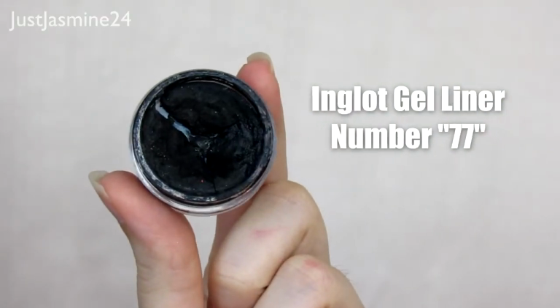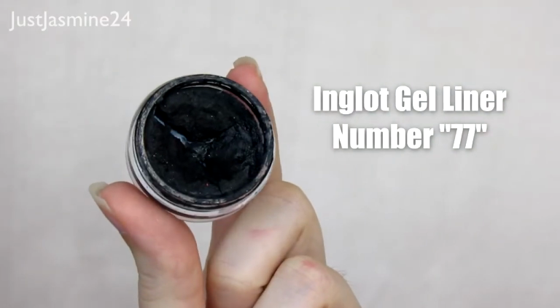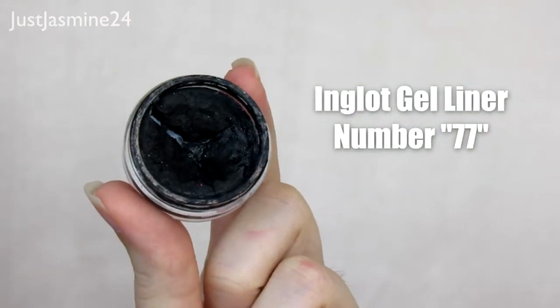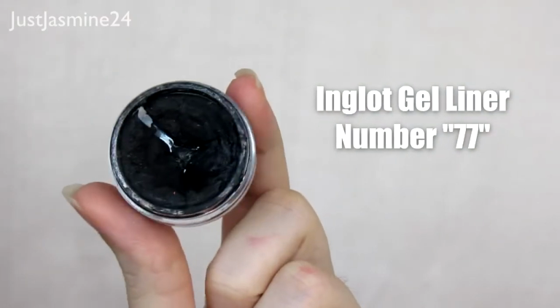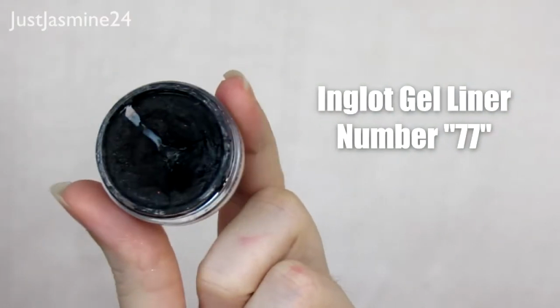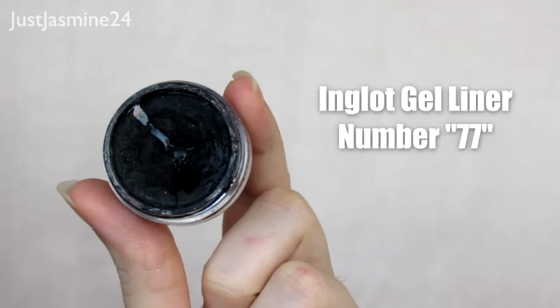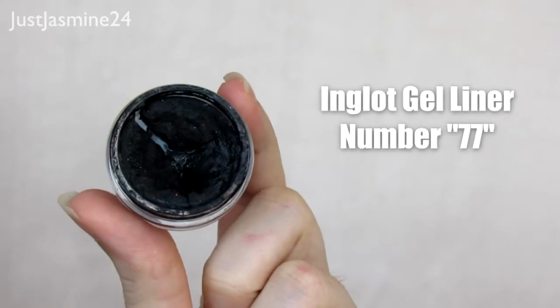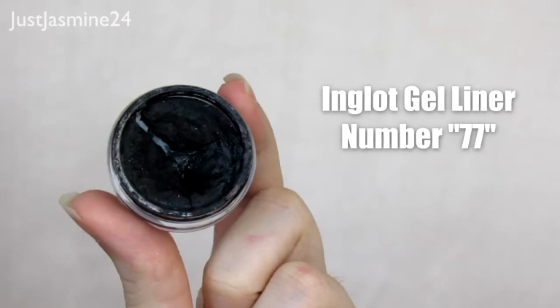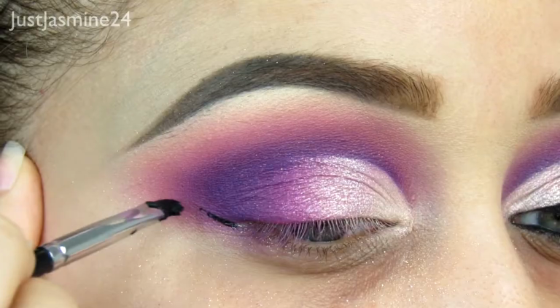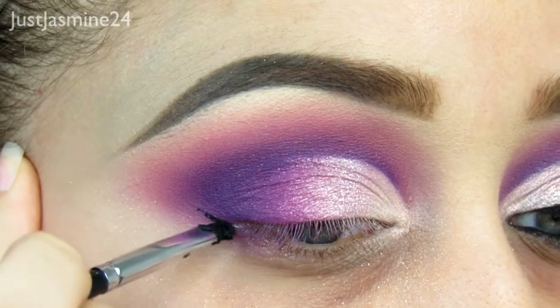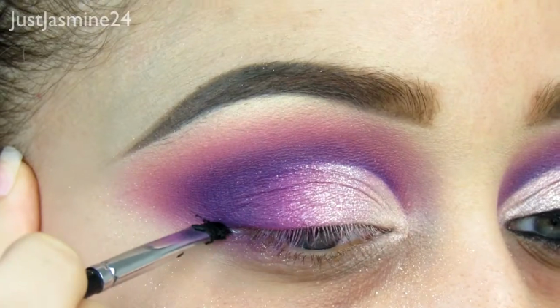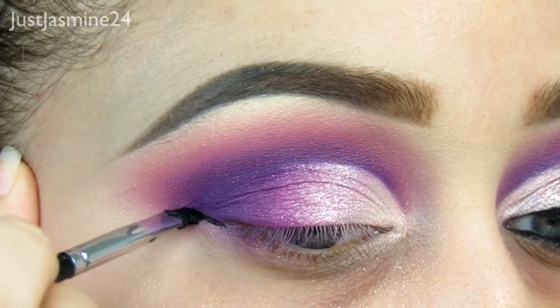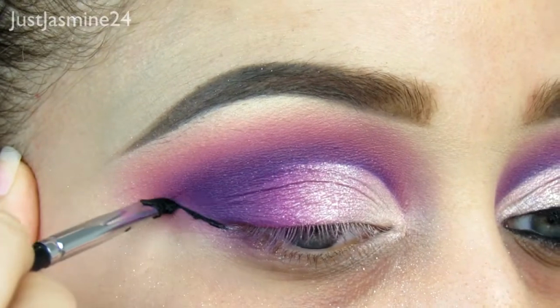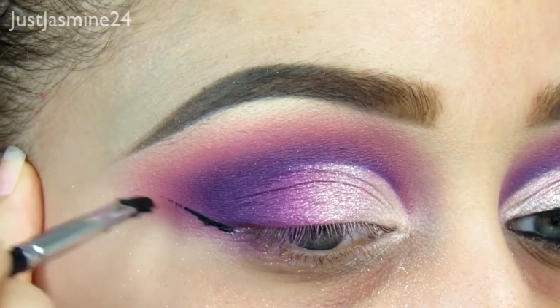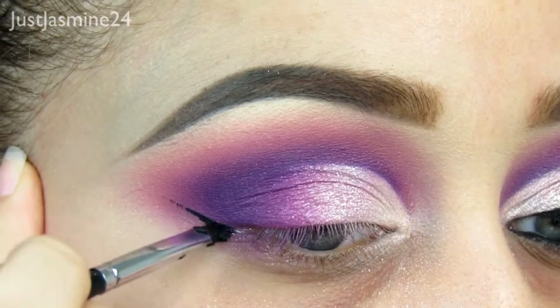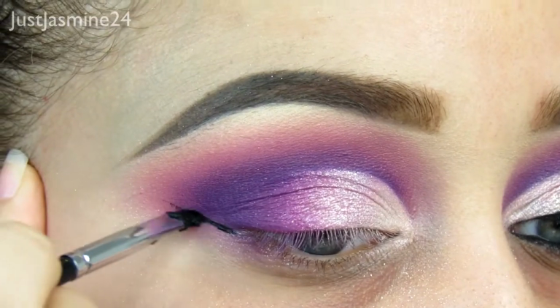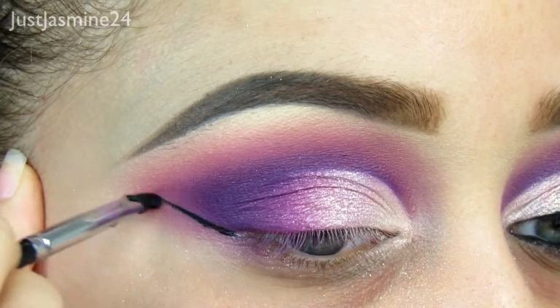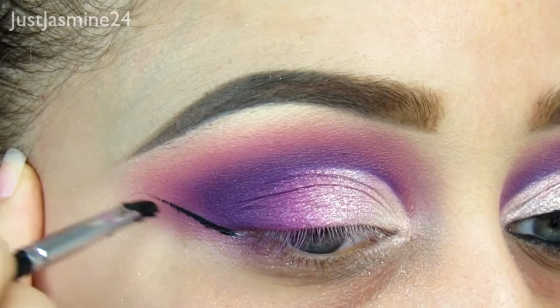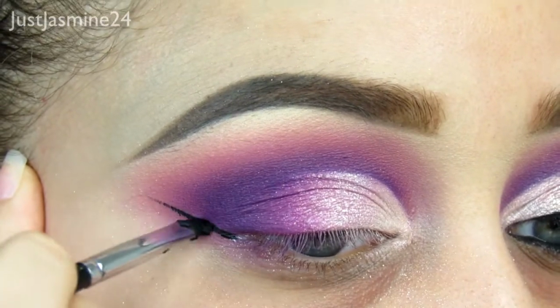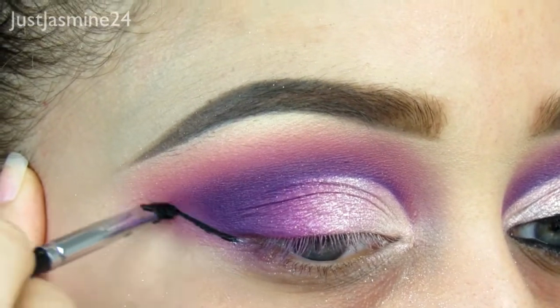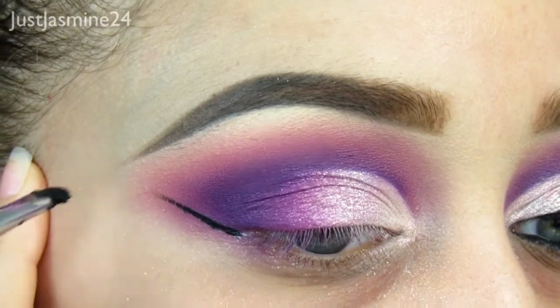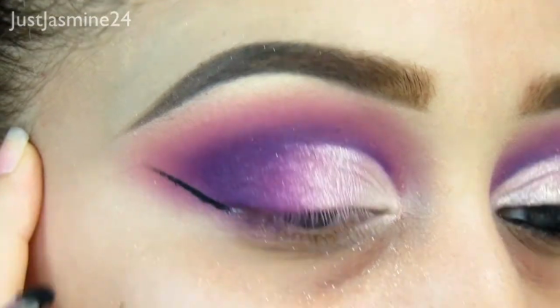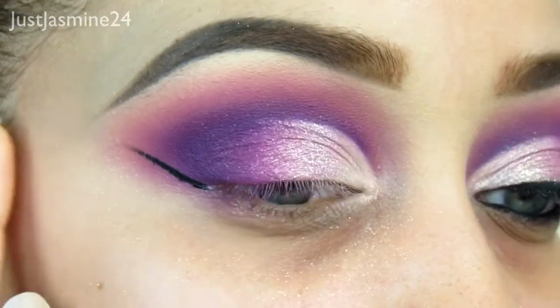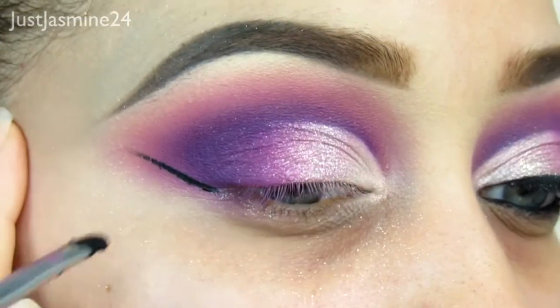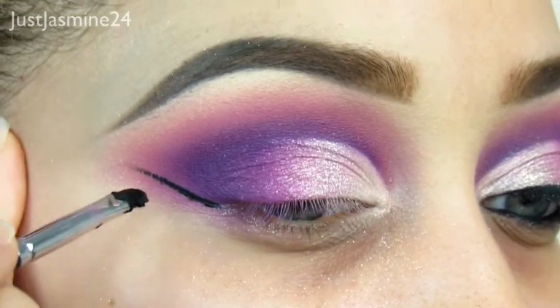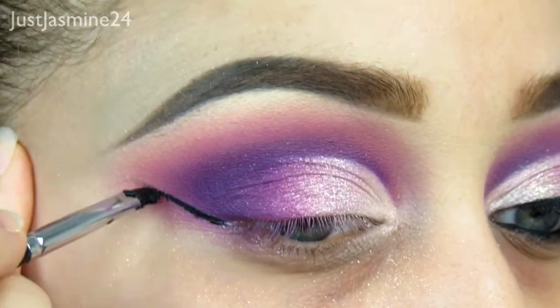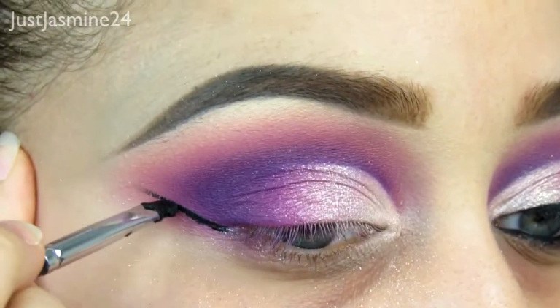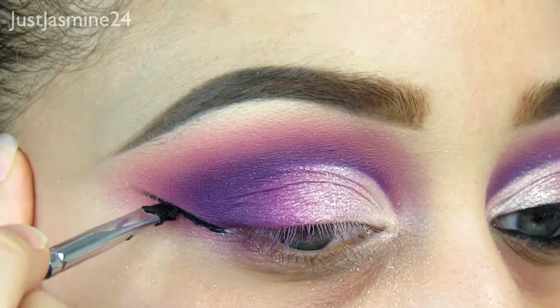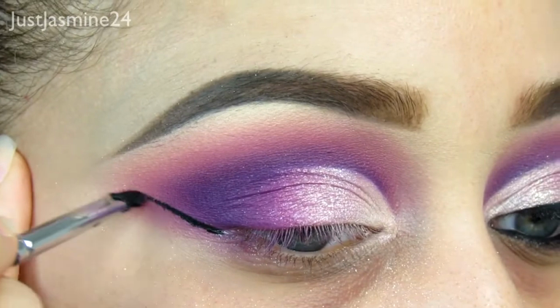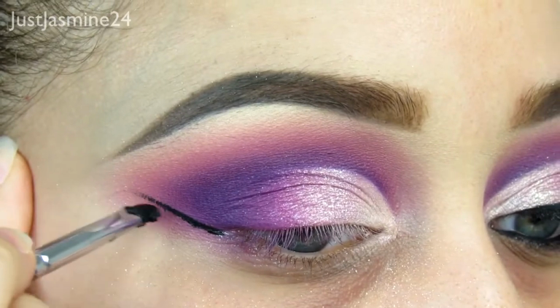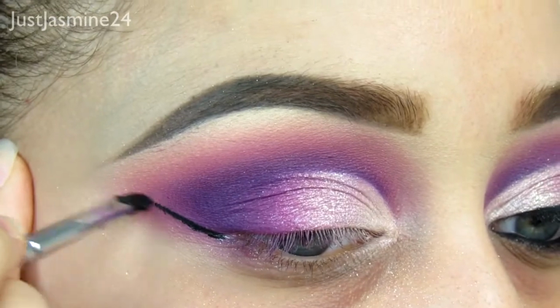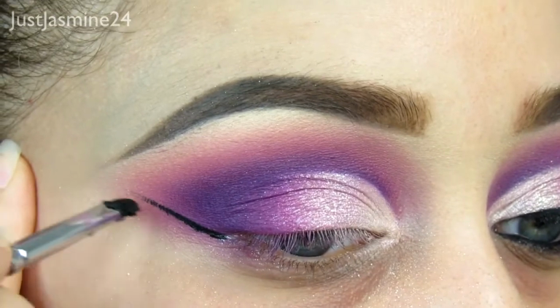For eyeliner, I'm going in with the Inglot gel liner in number 77 and I'm going to do my wing as usual.